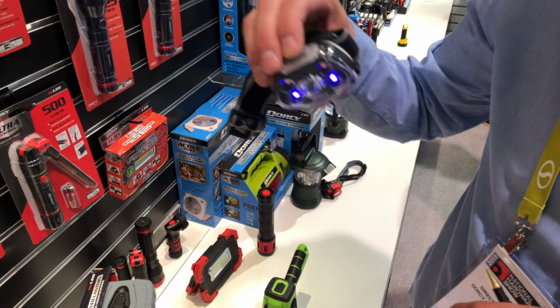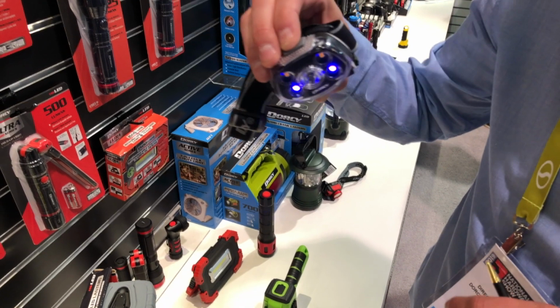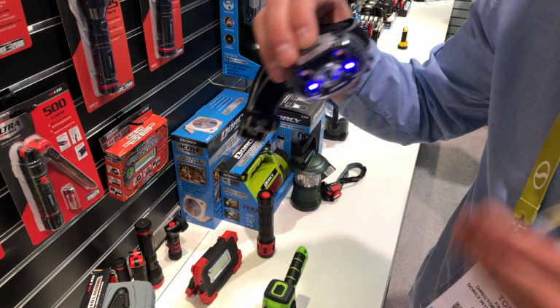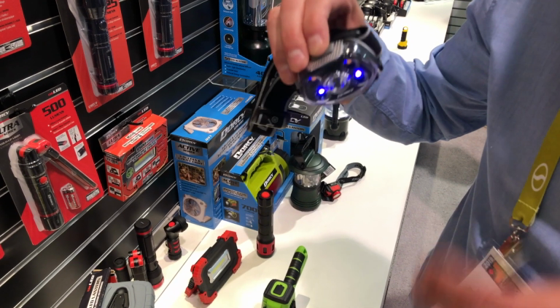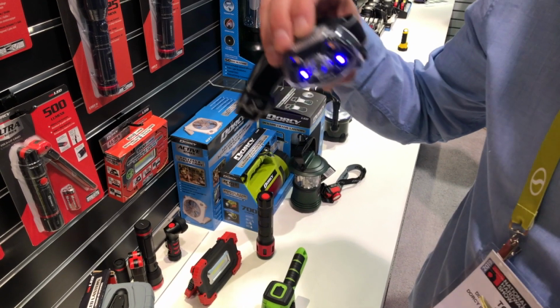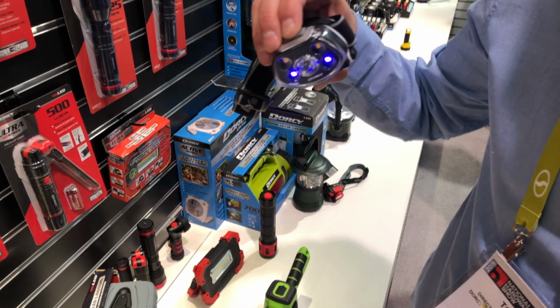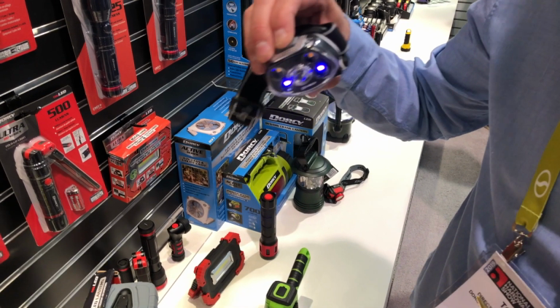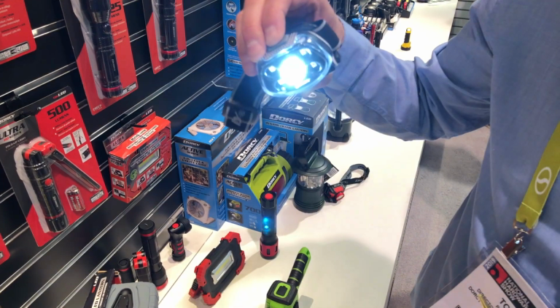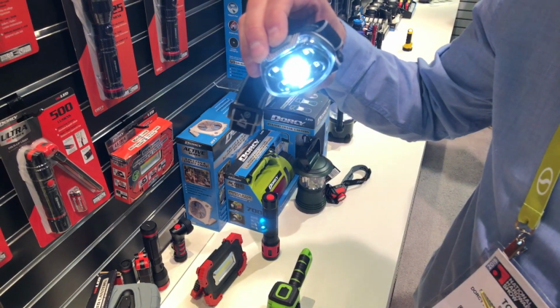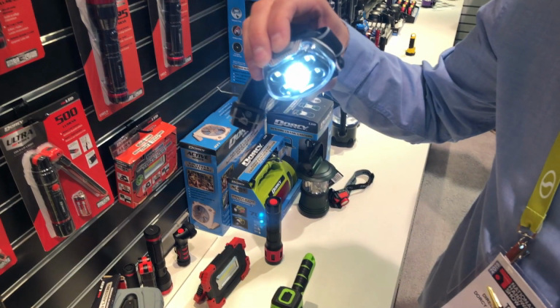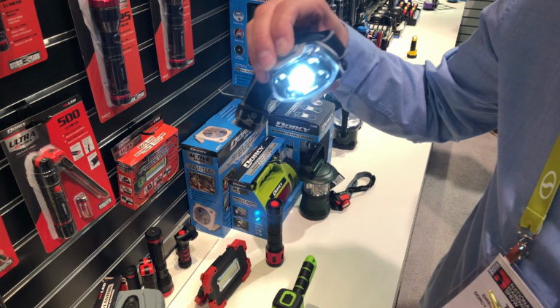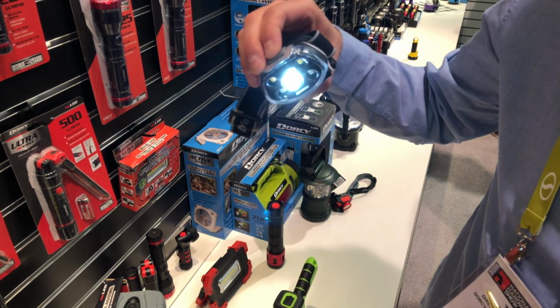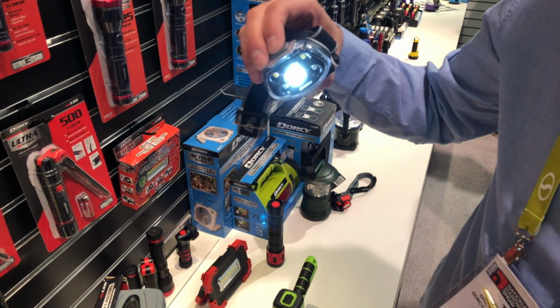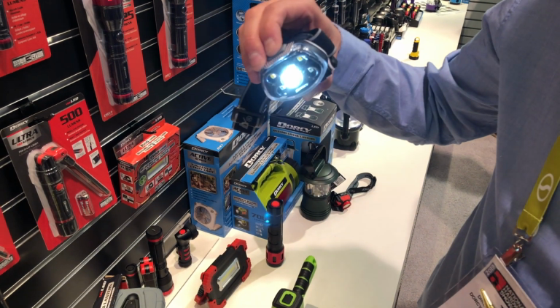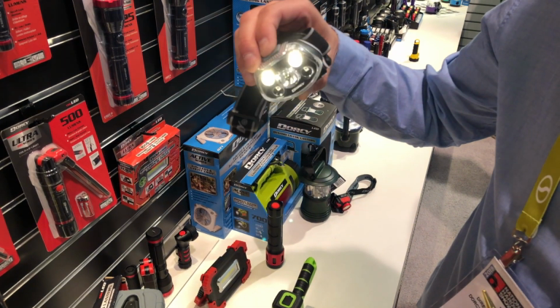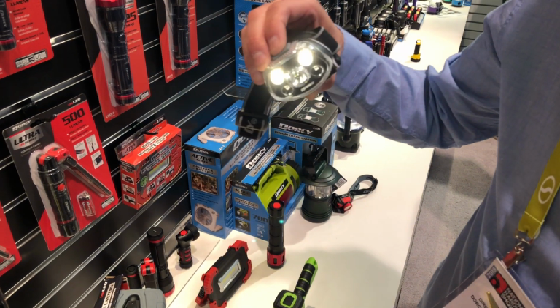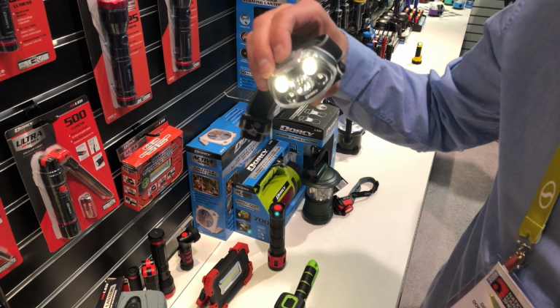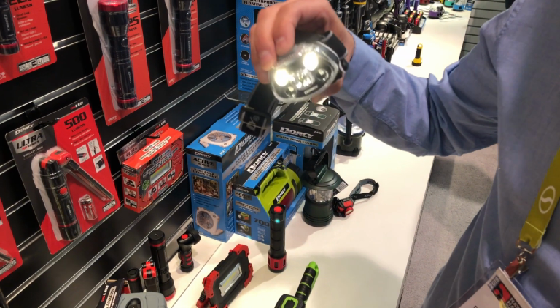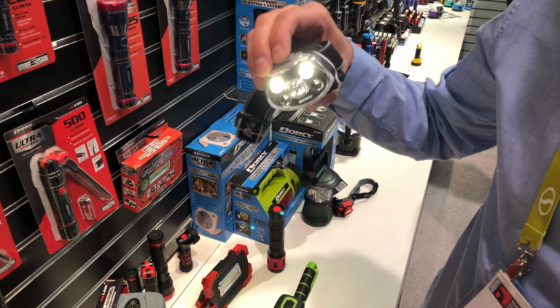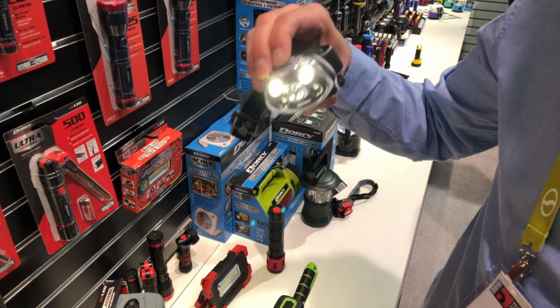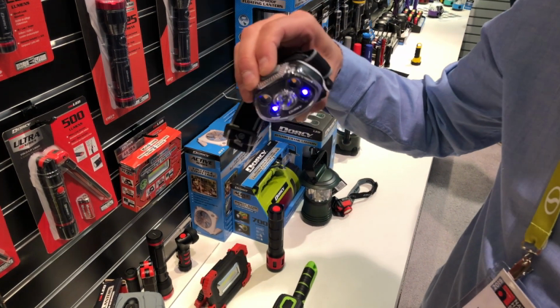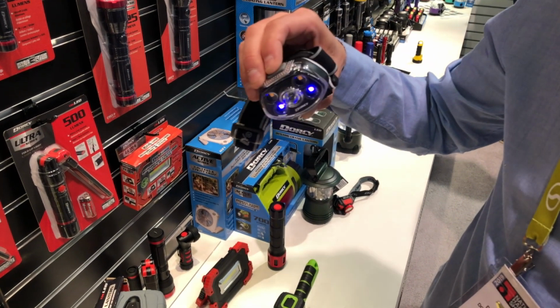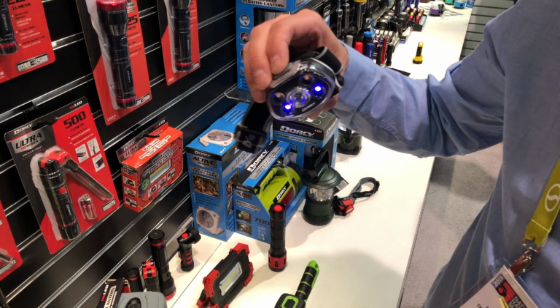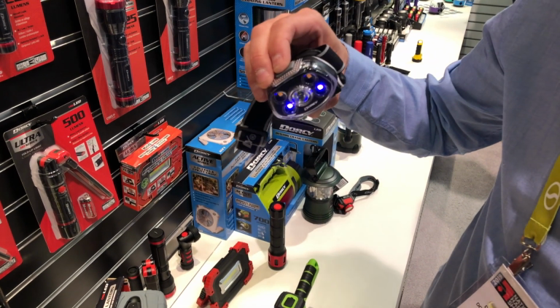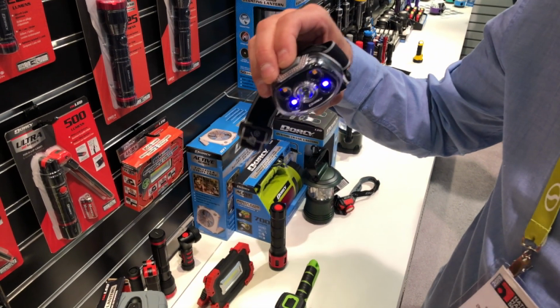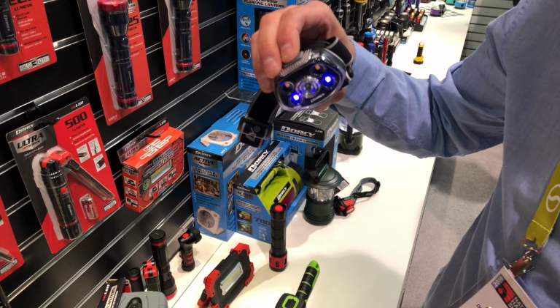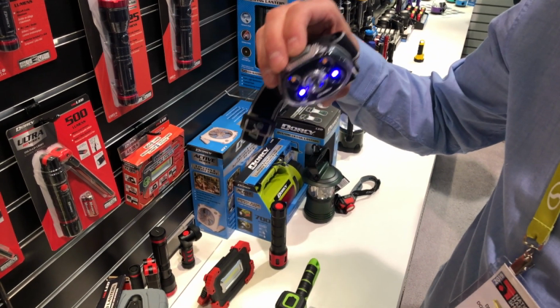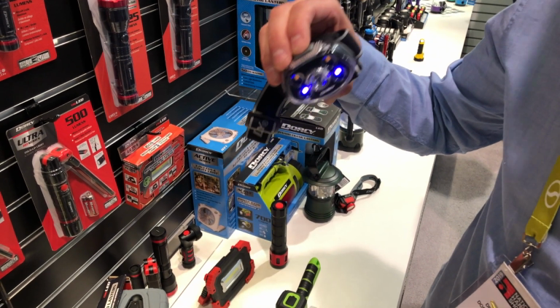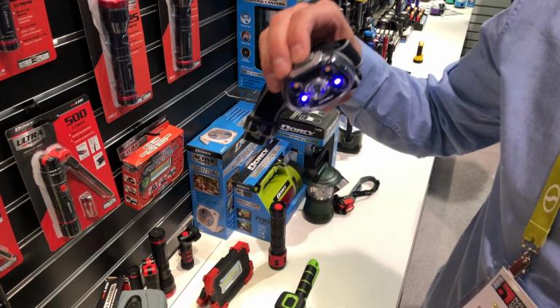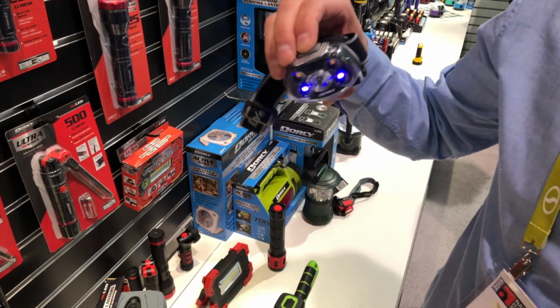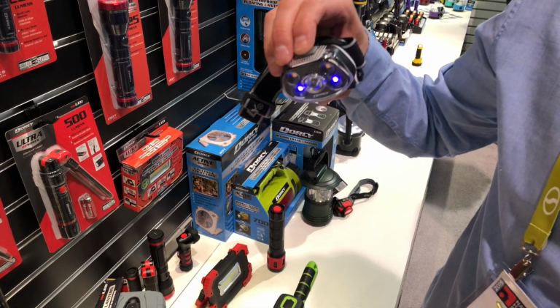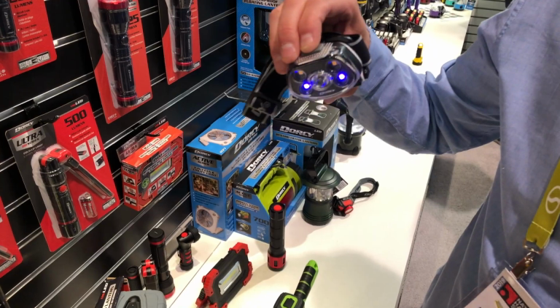So it's a multi-use headlamp with all the modes that you need at a very value-packed price.